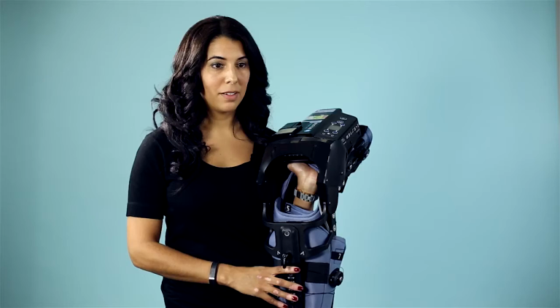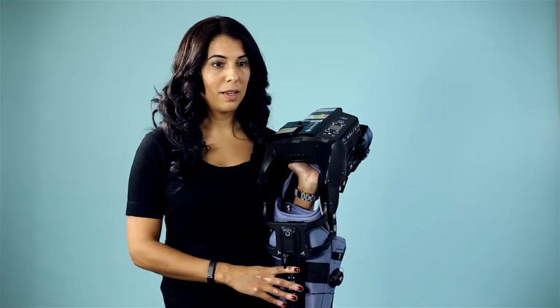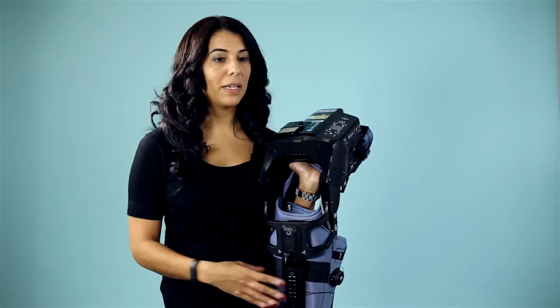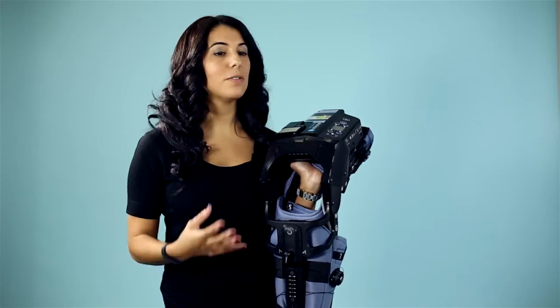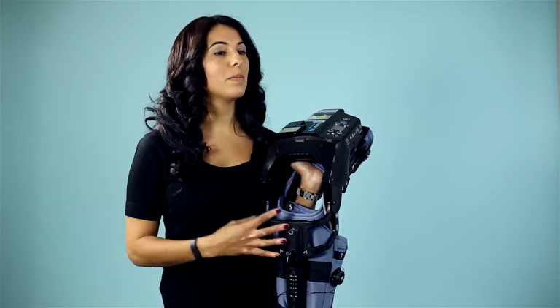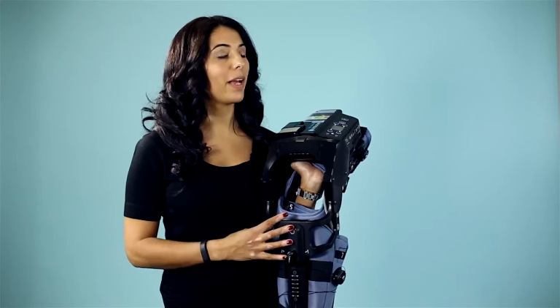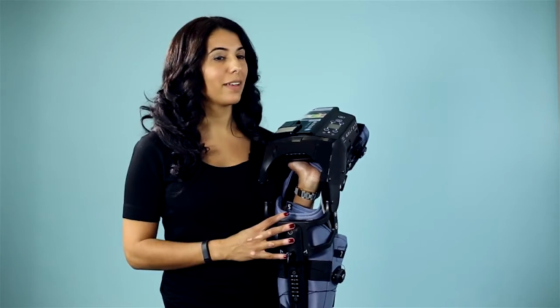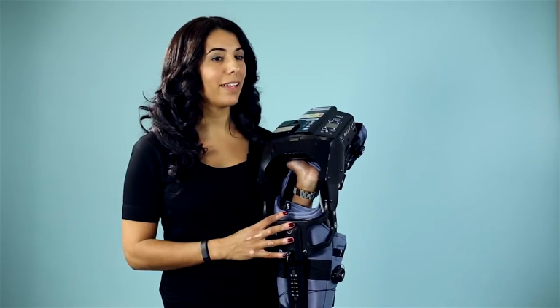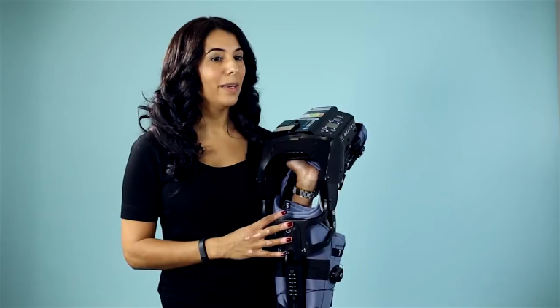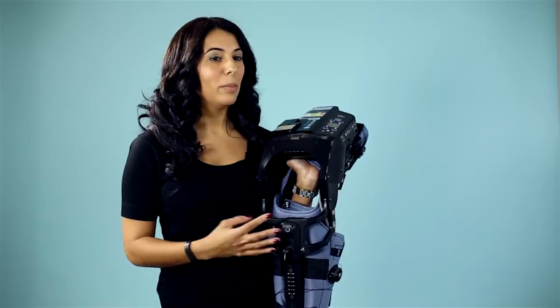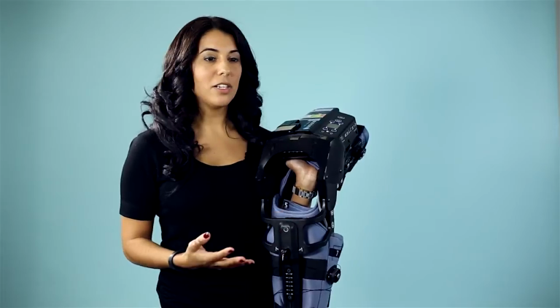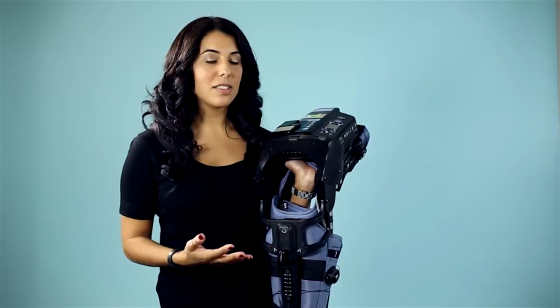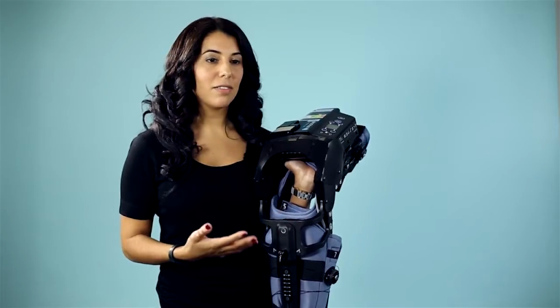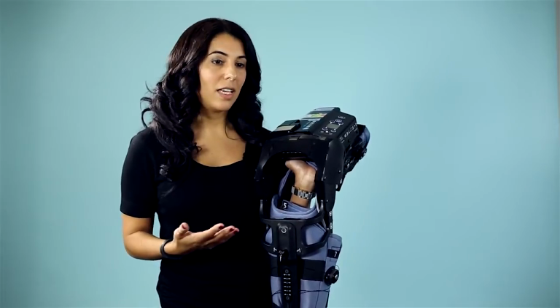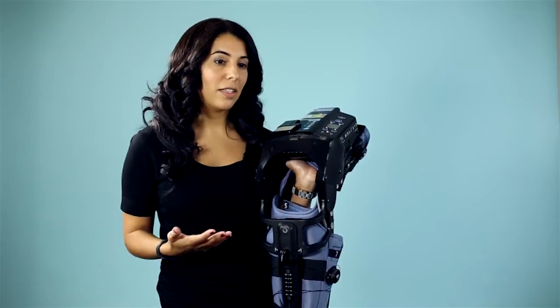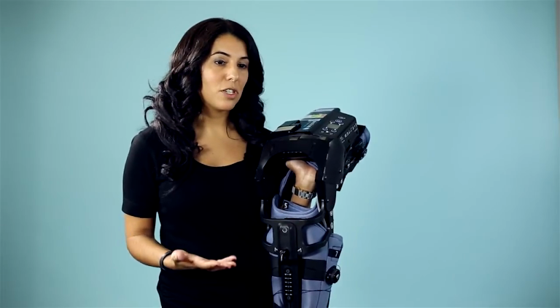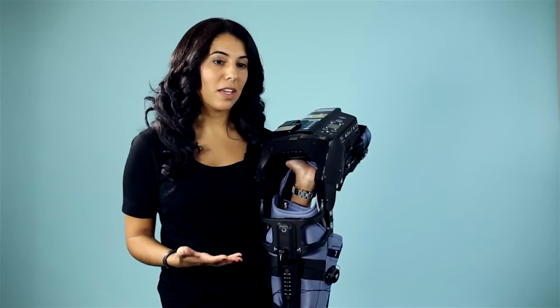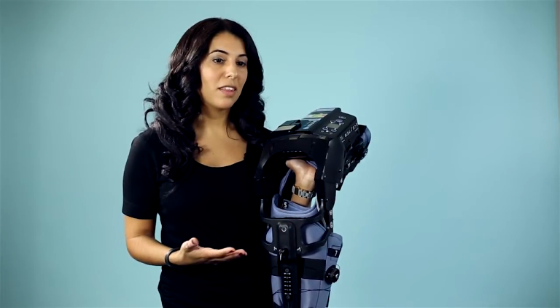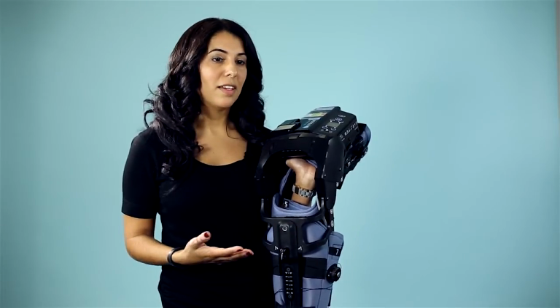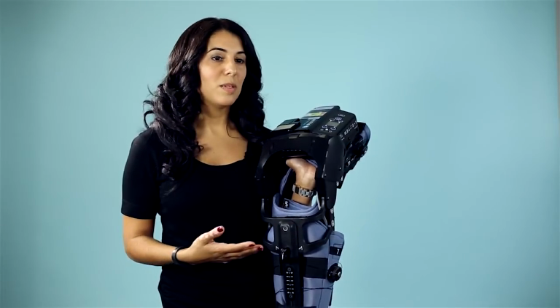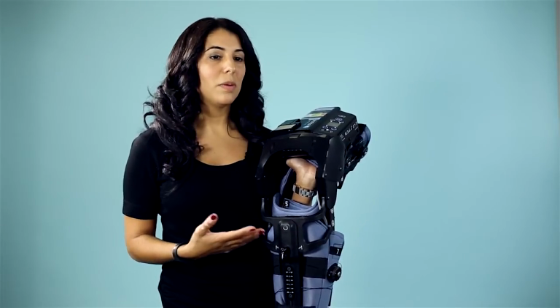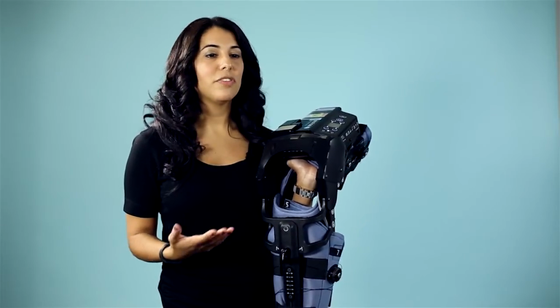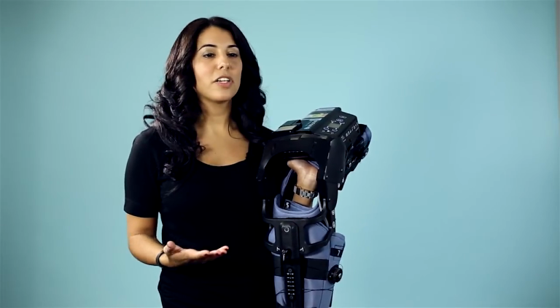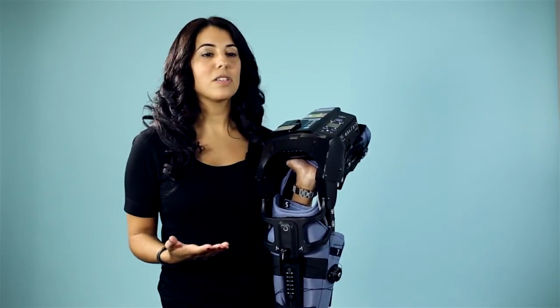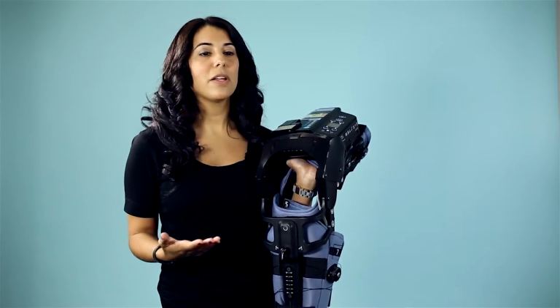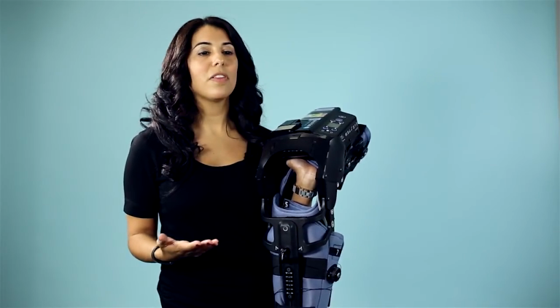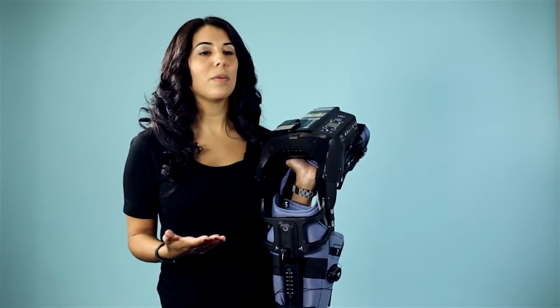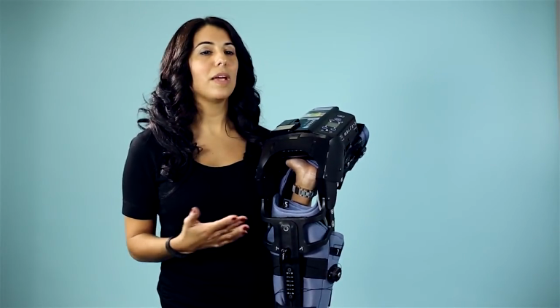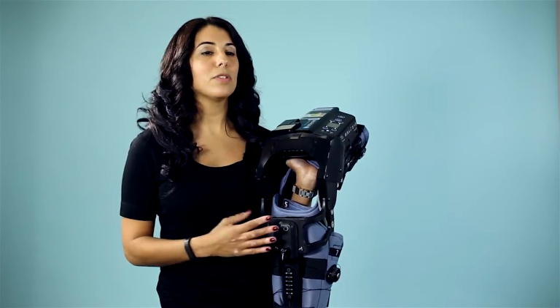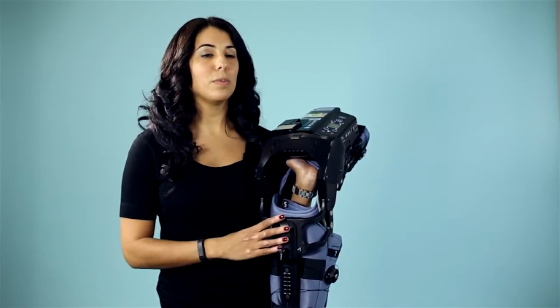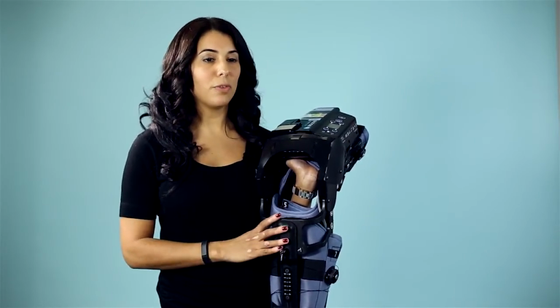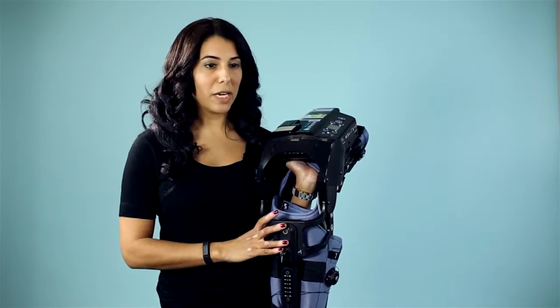By using the bionic leg, patients can regain the strength to be able to function better than they were able to beforehand.